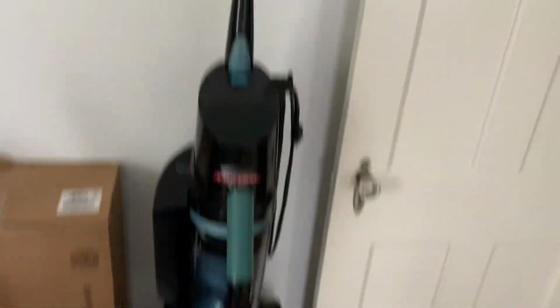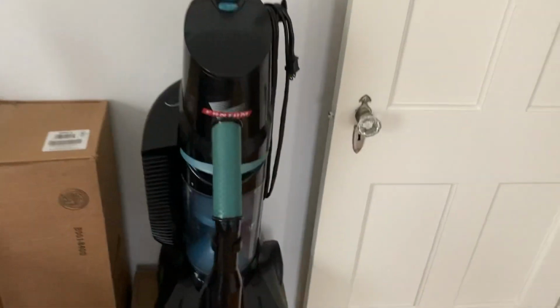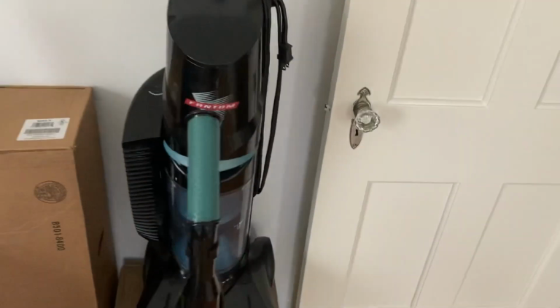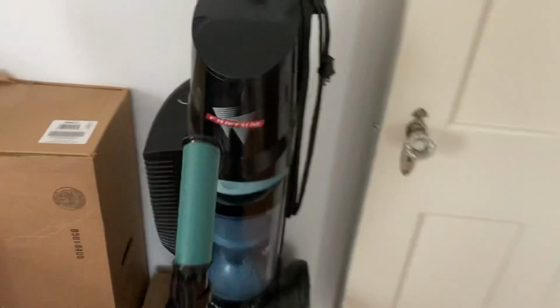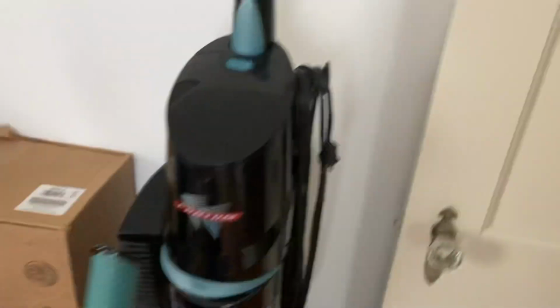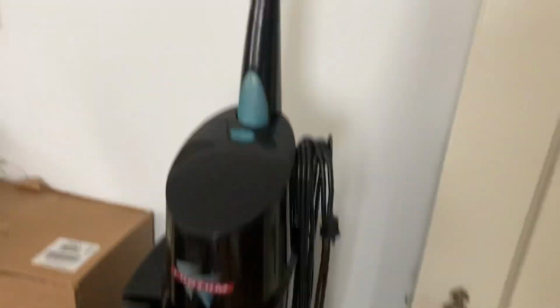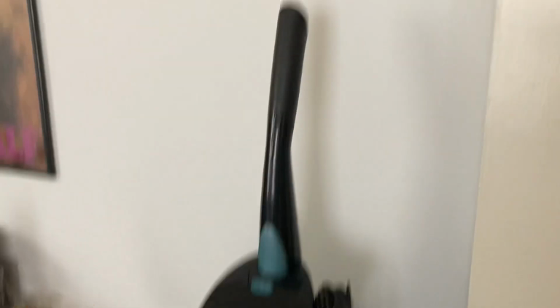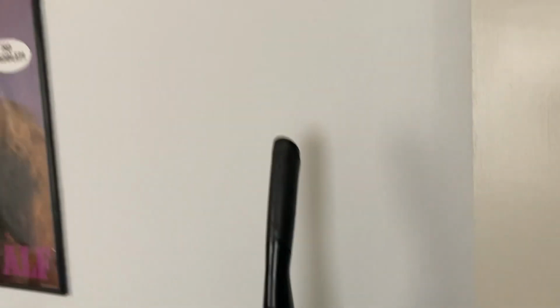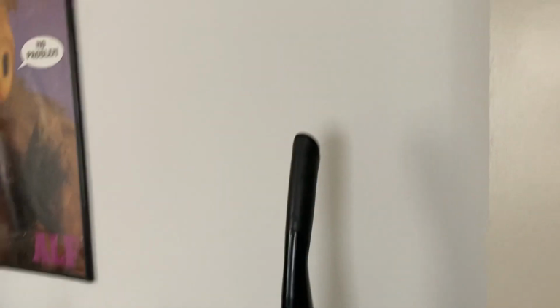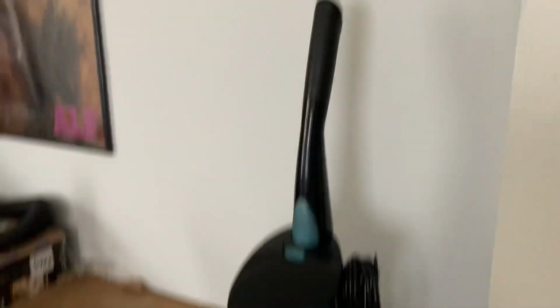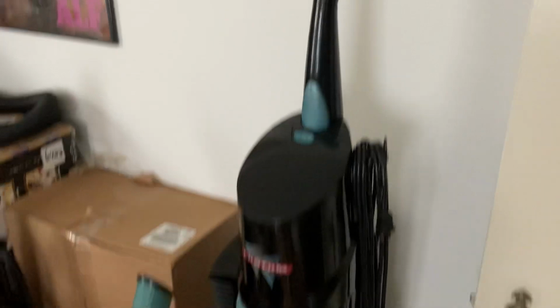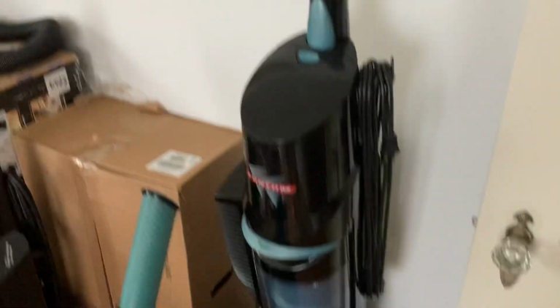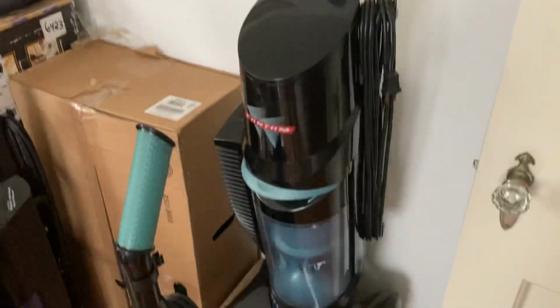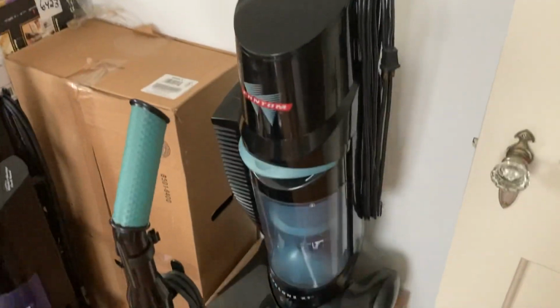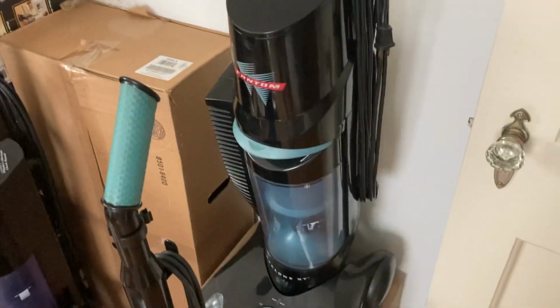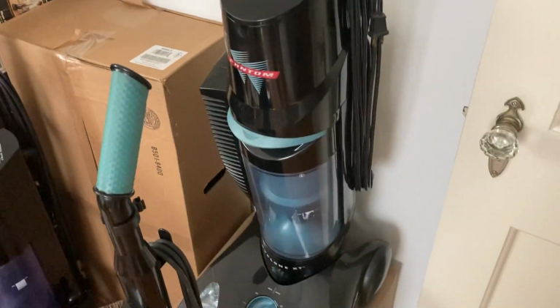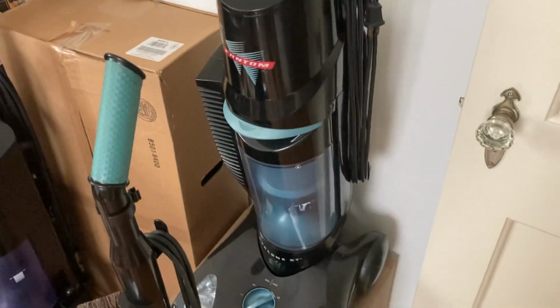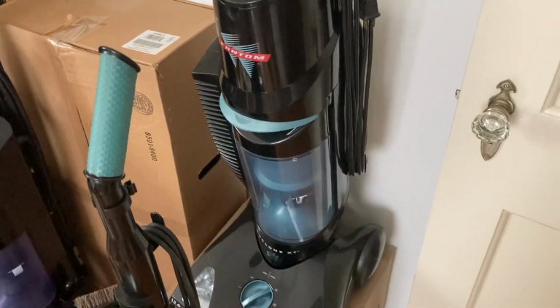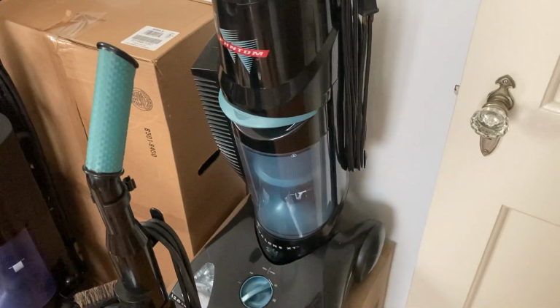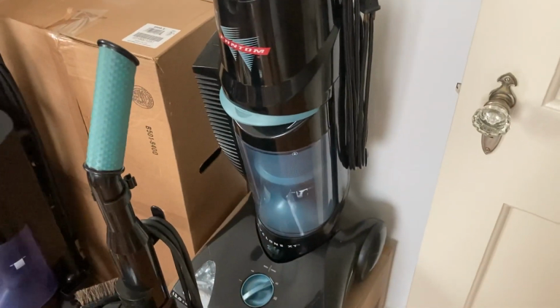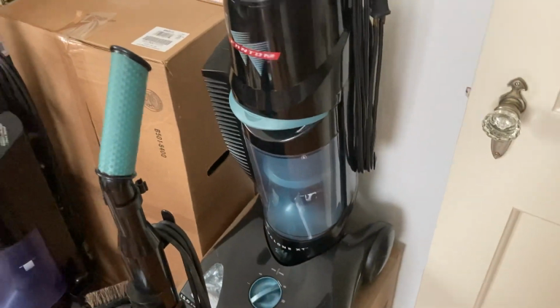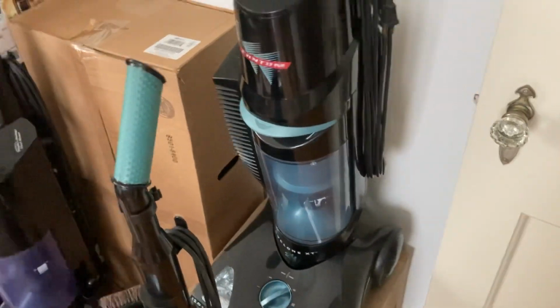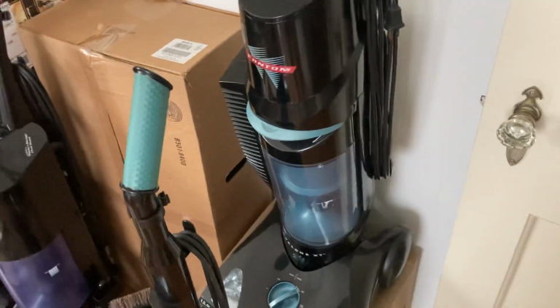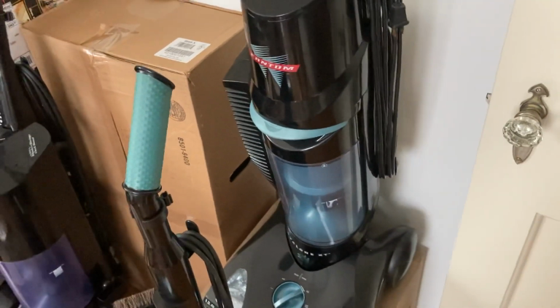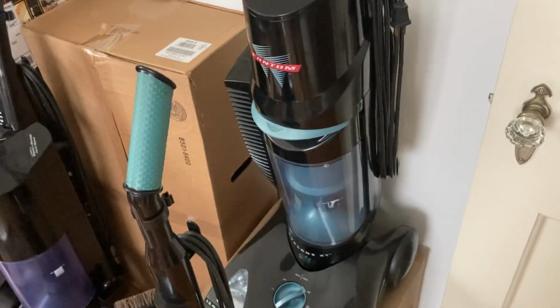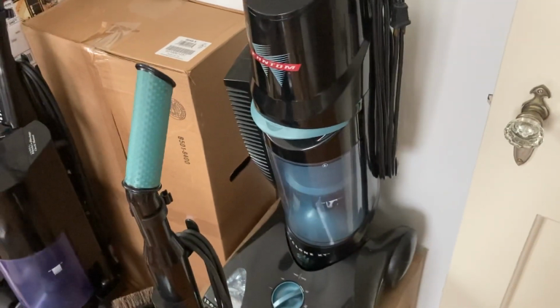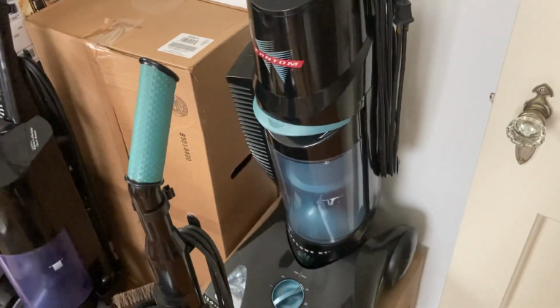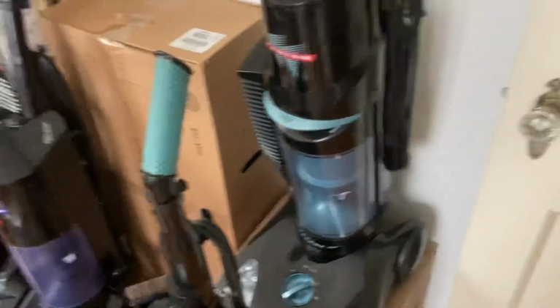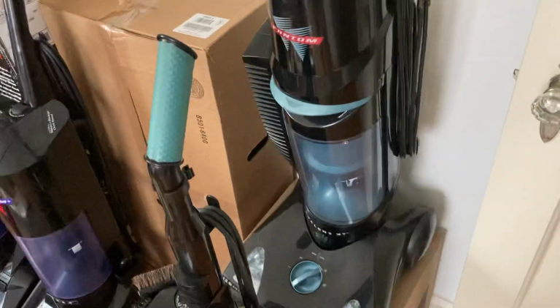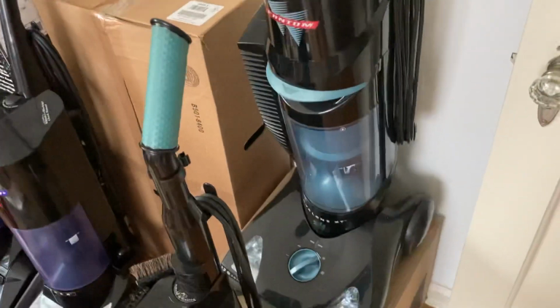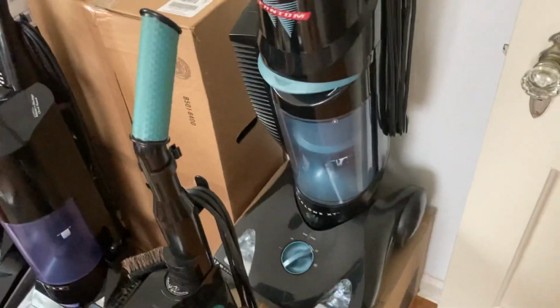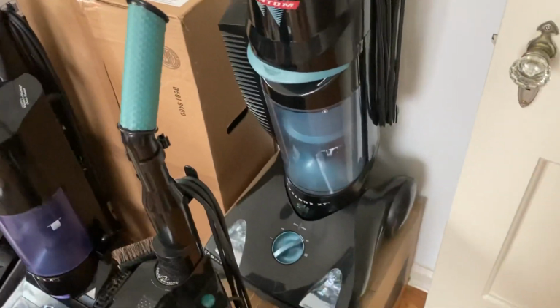Here's my Phantom Cyclone XT. I got this from a vacuum friend of mine, and I've had the motor rebuilt in it.